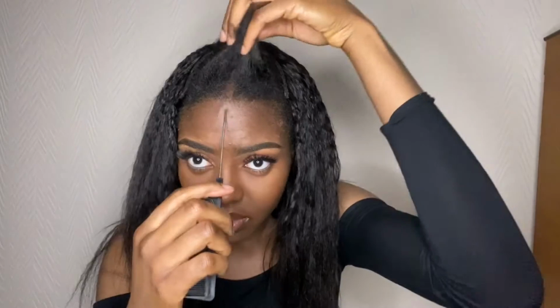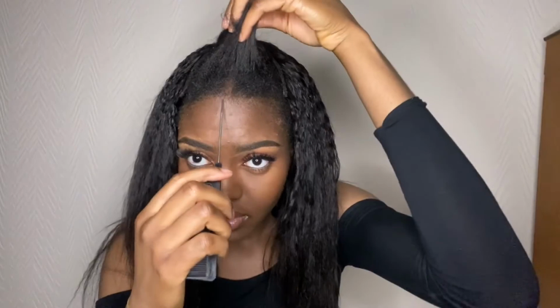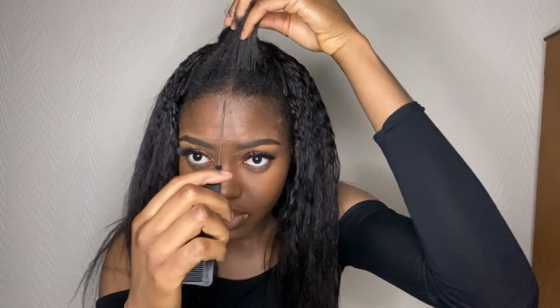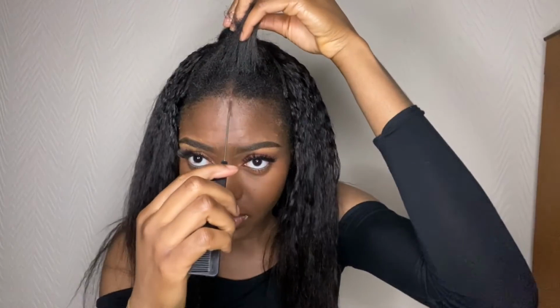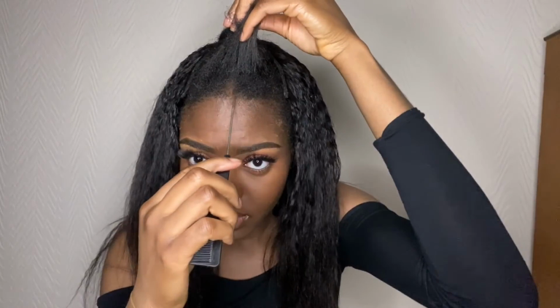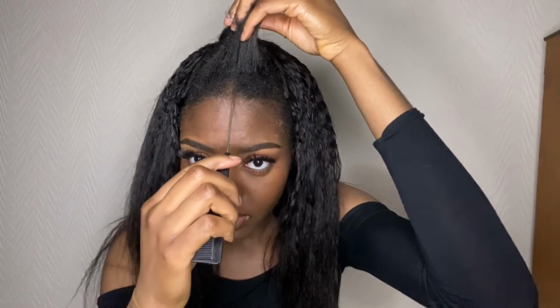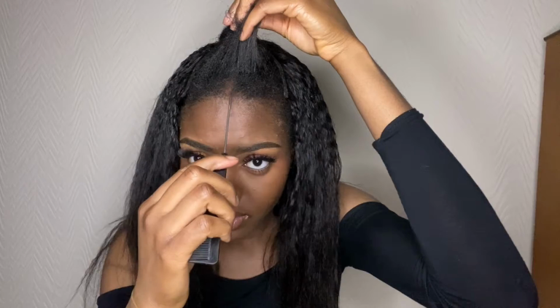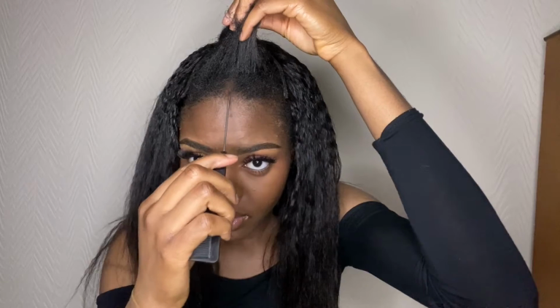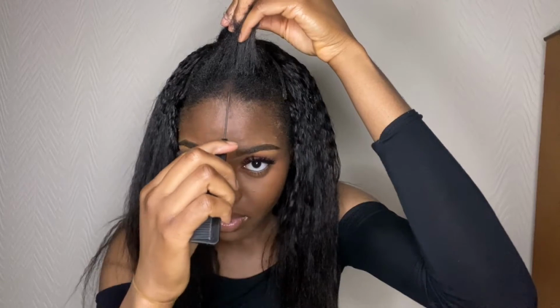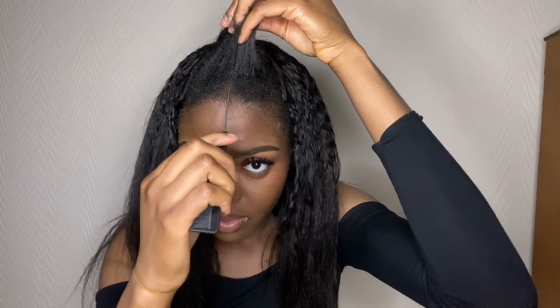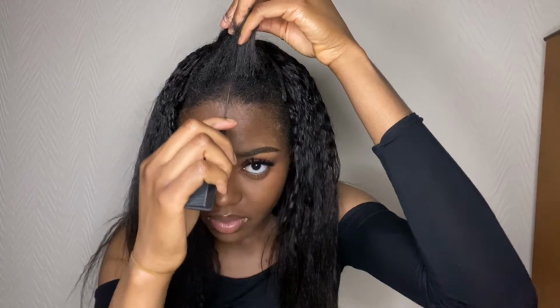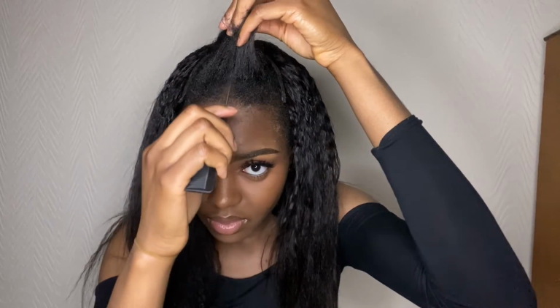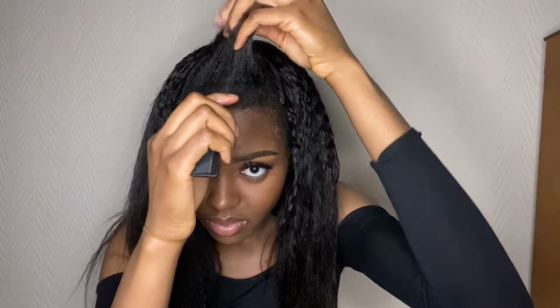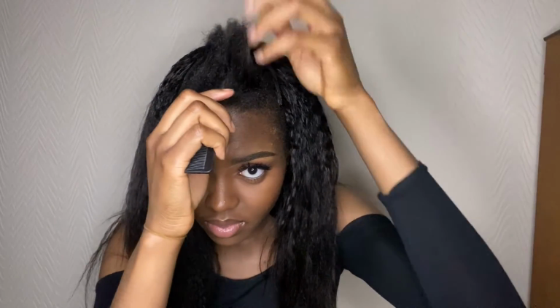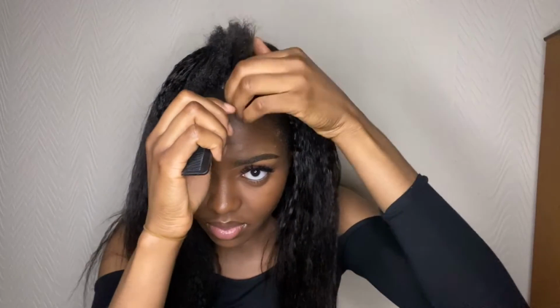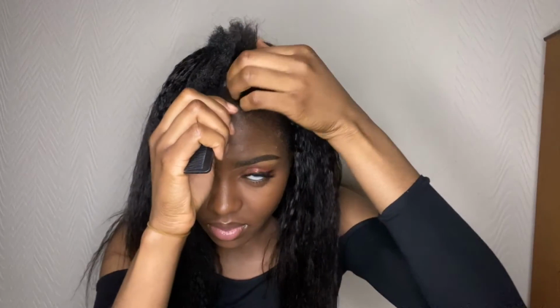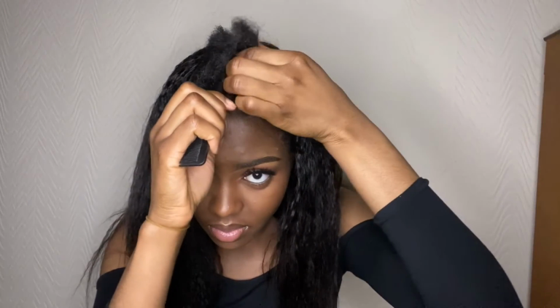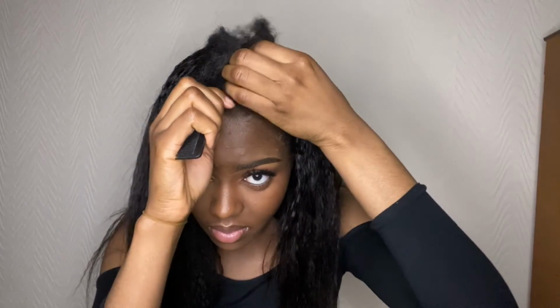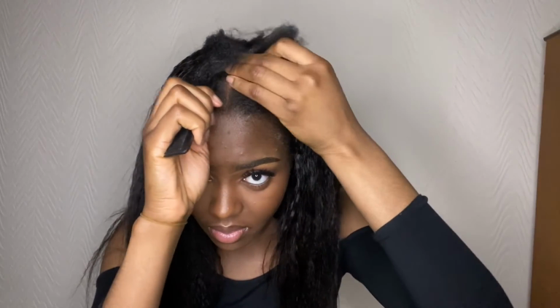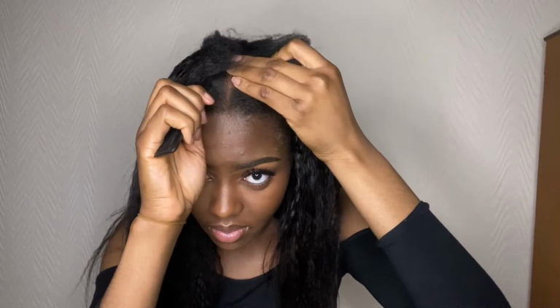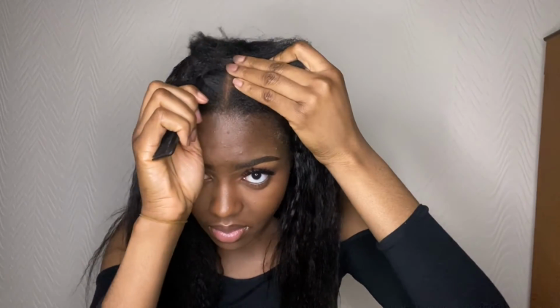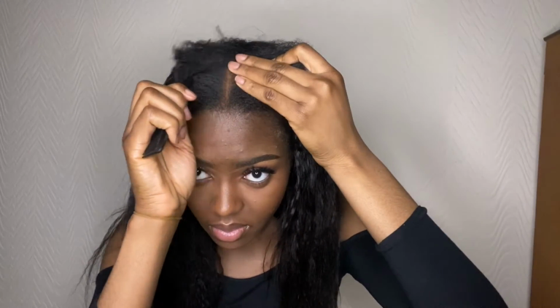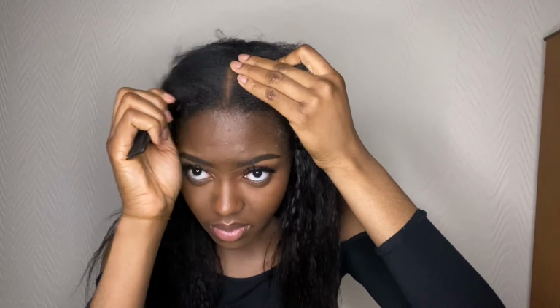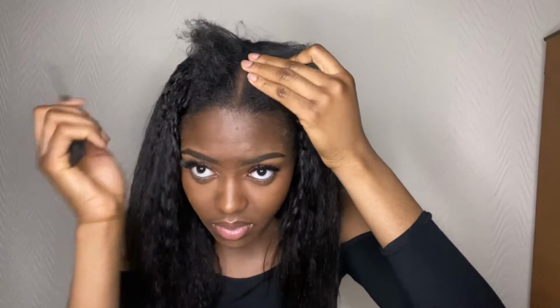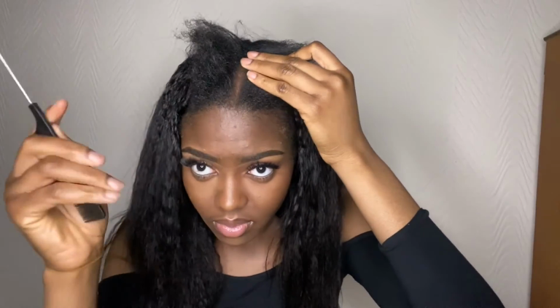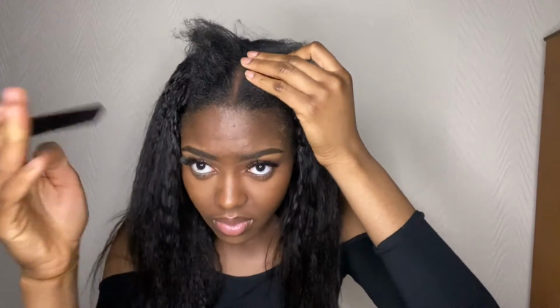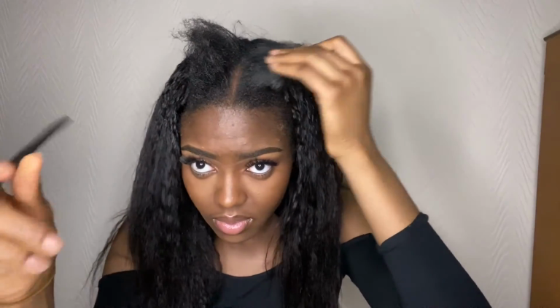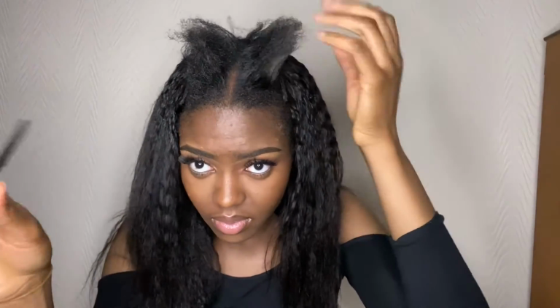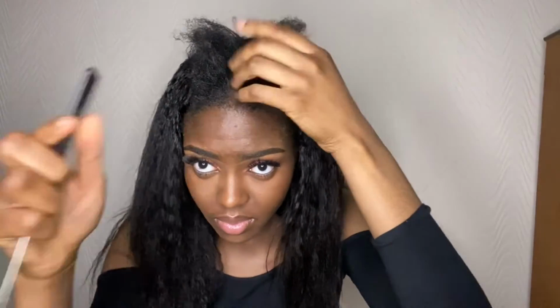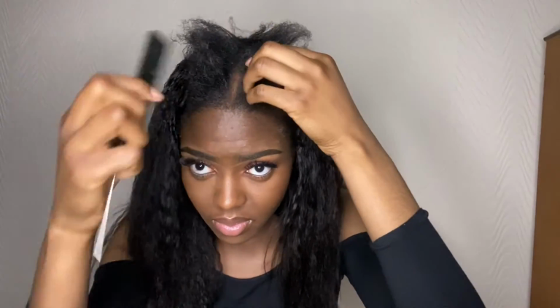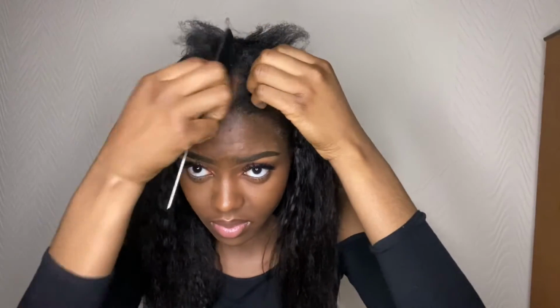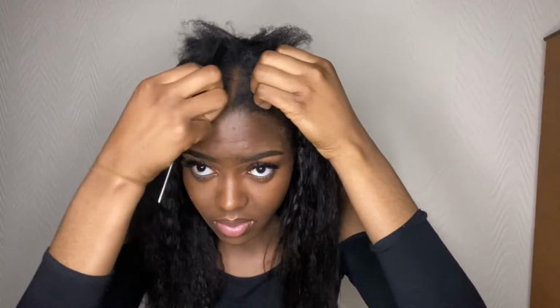This u-part wig can also be used for a side part leave out, not just a center part leave out.